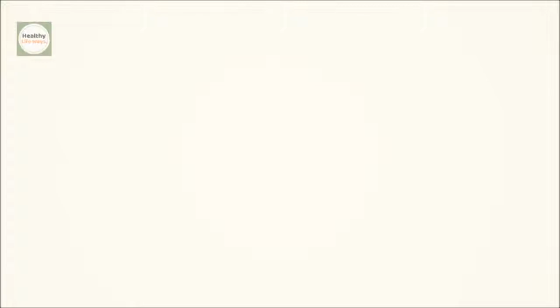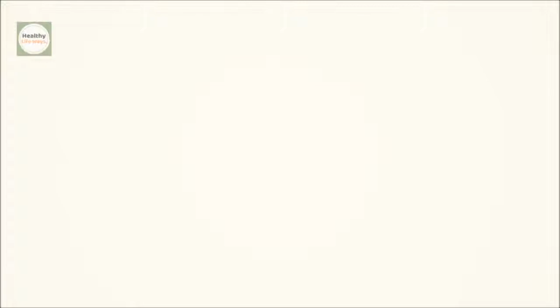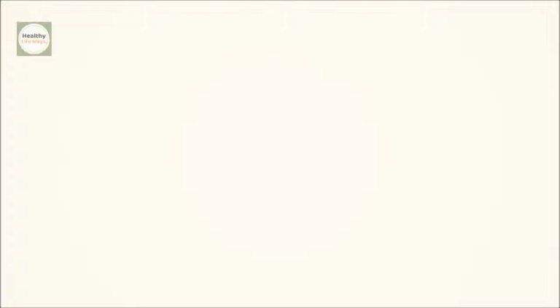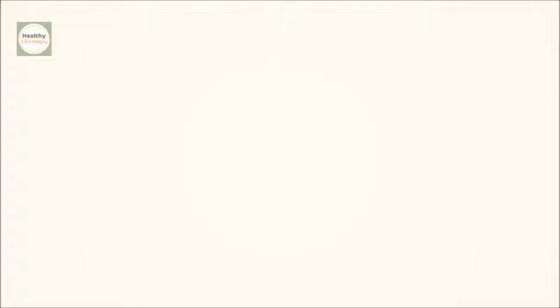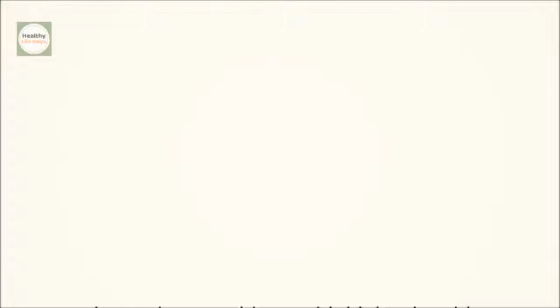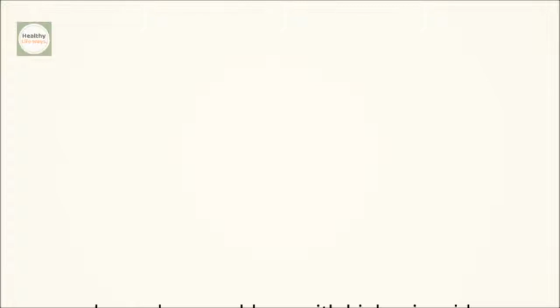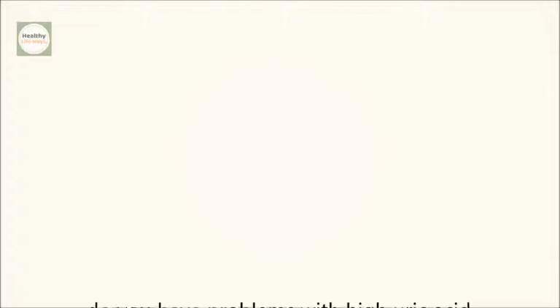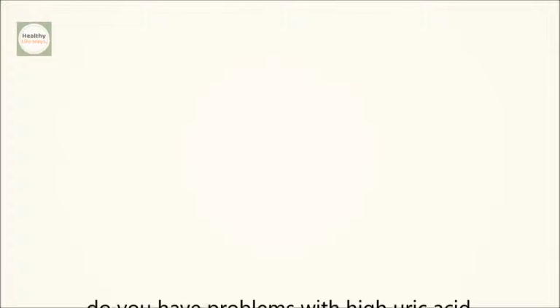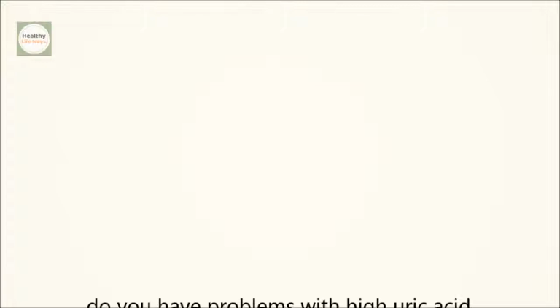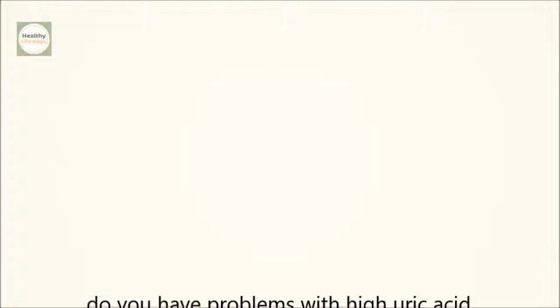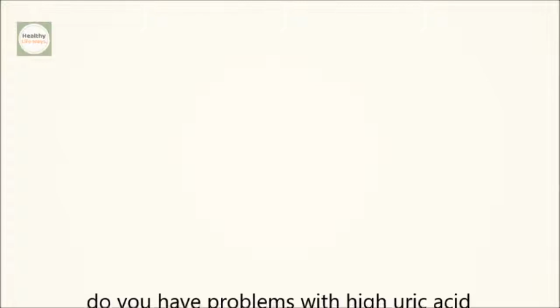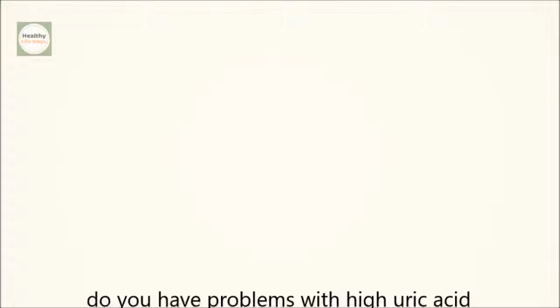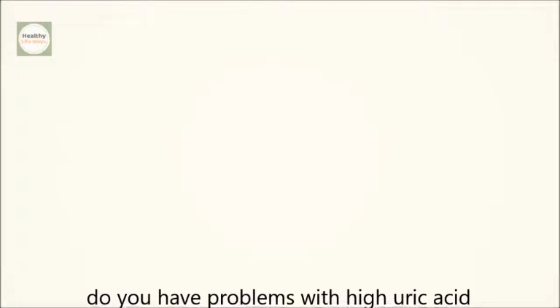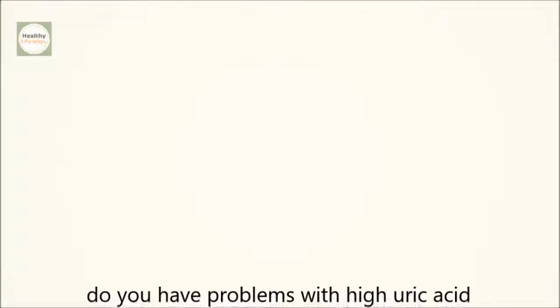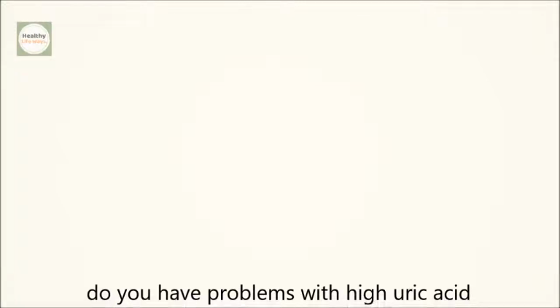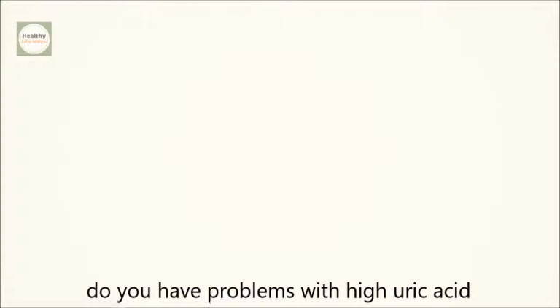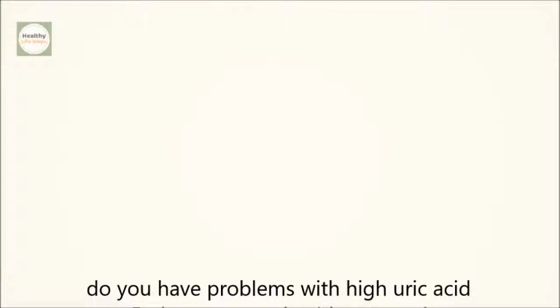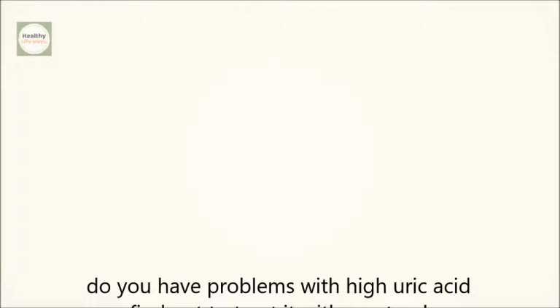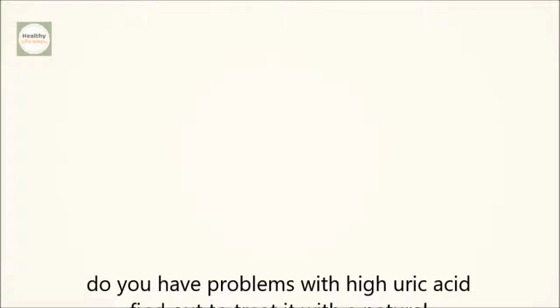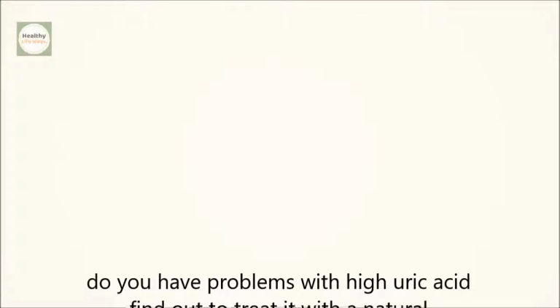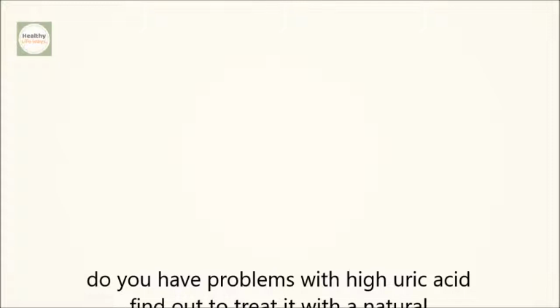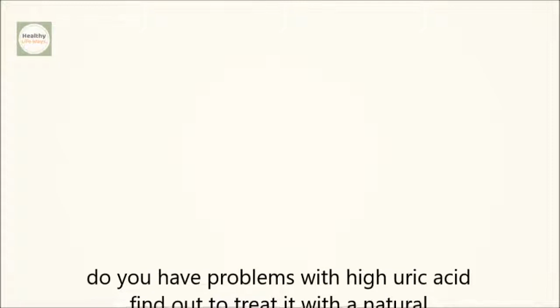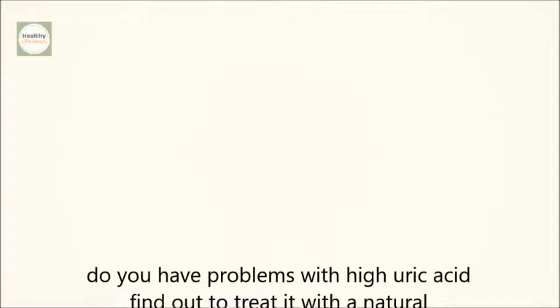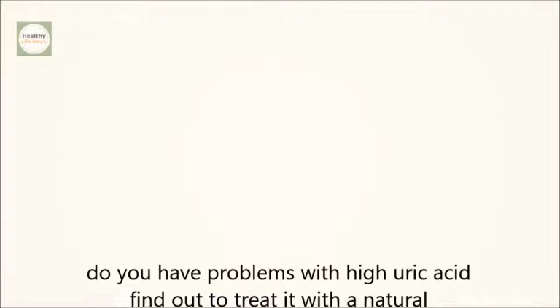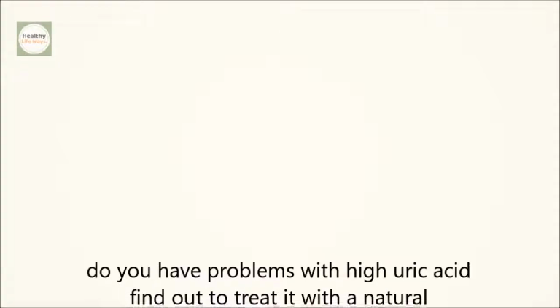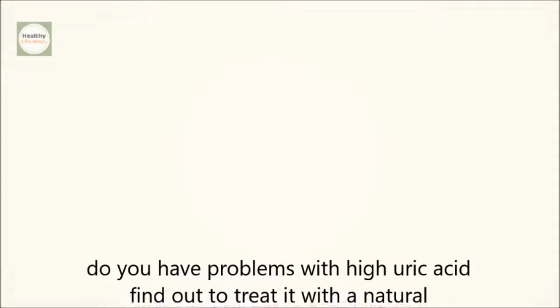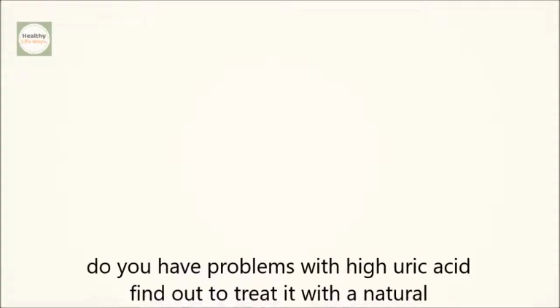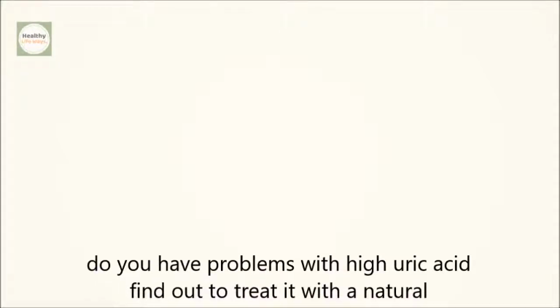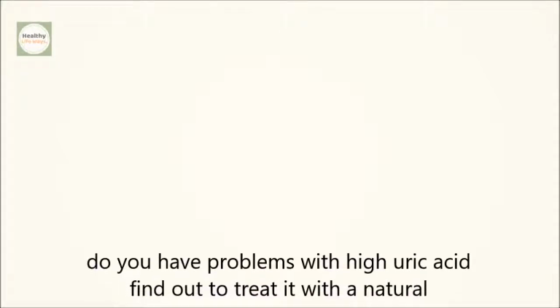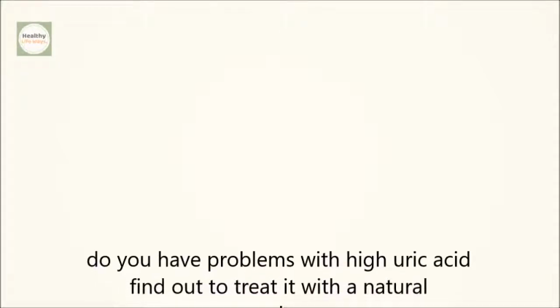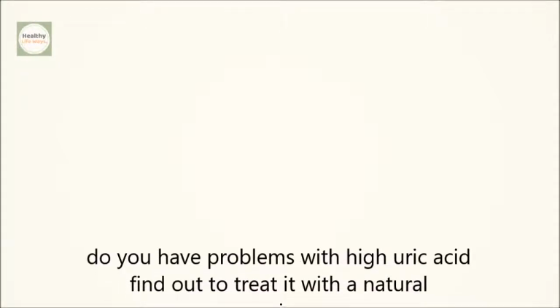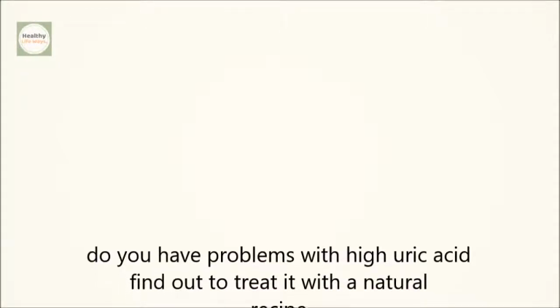Do you have problems with high uric acid? Find out how to treat it with a natural recipe.